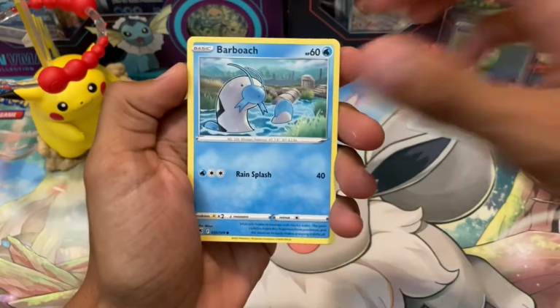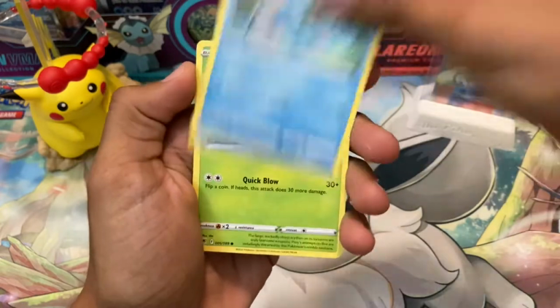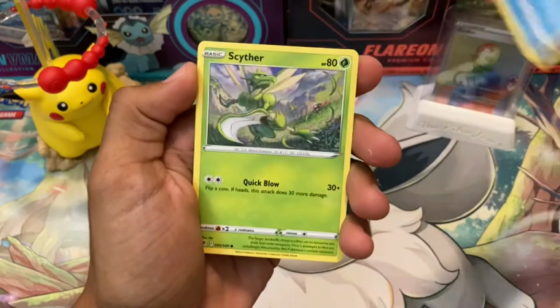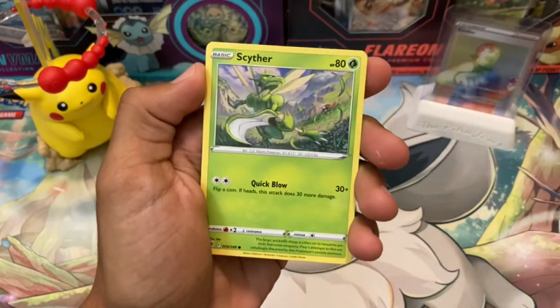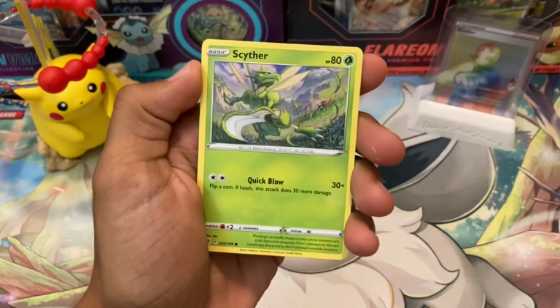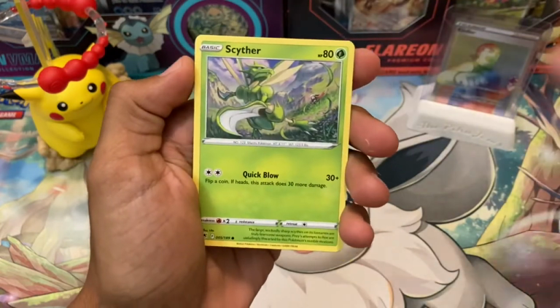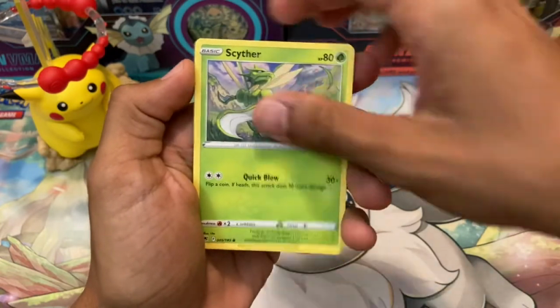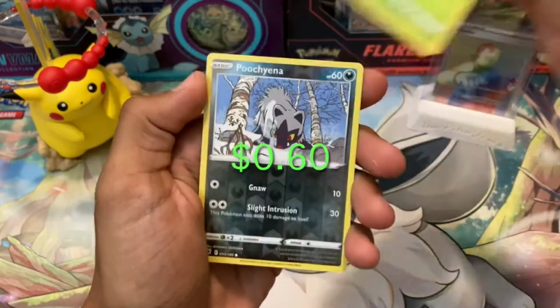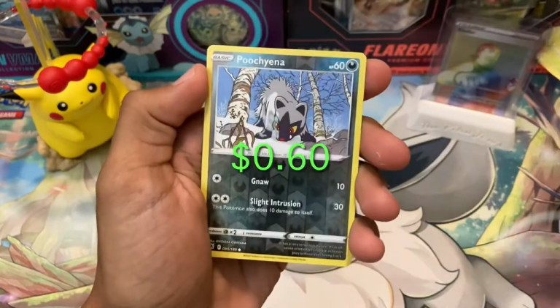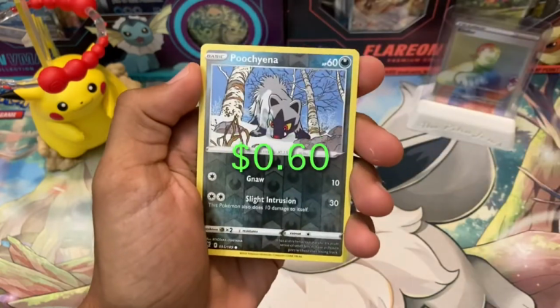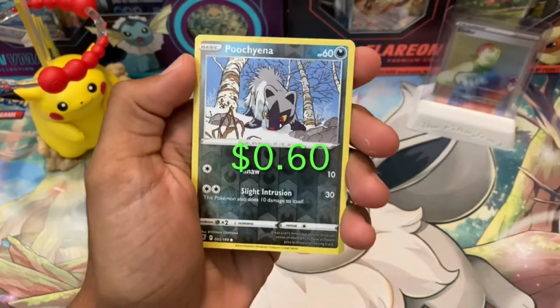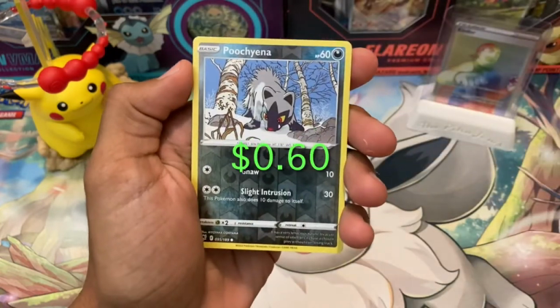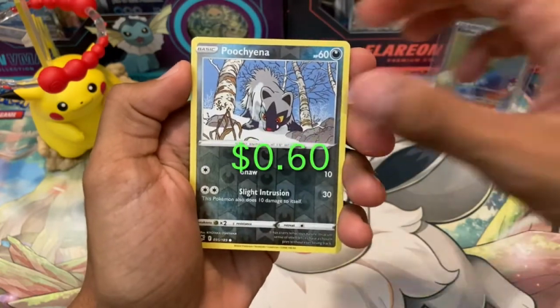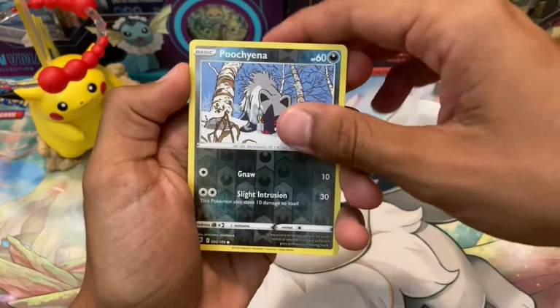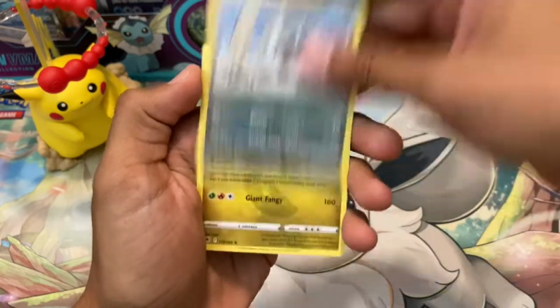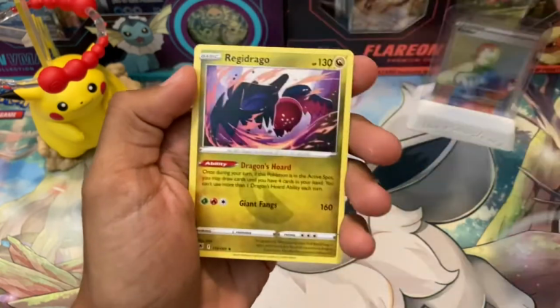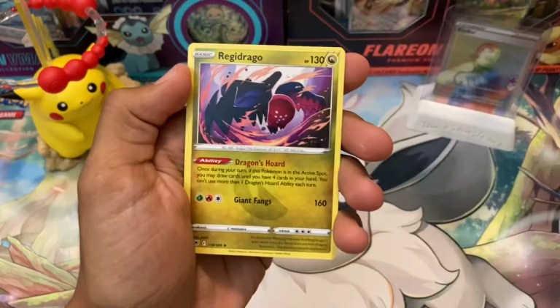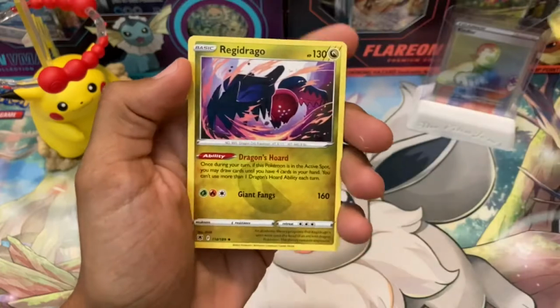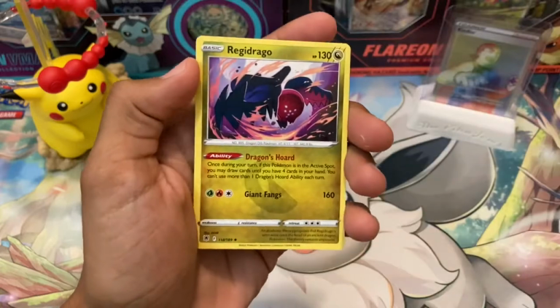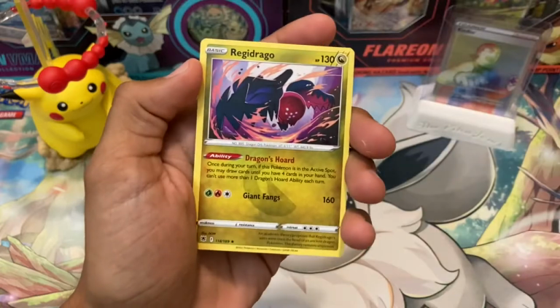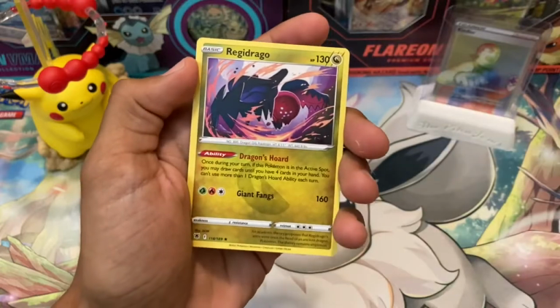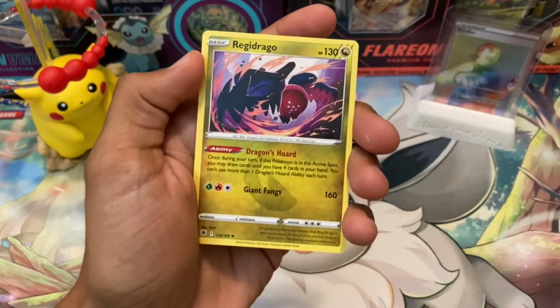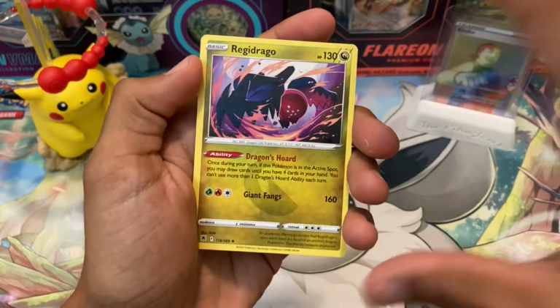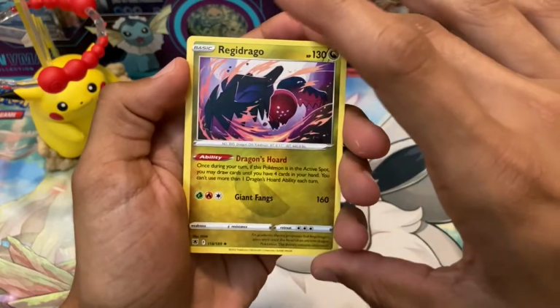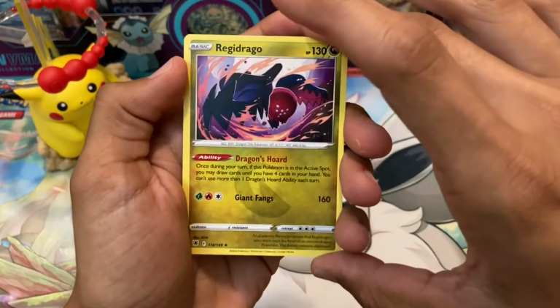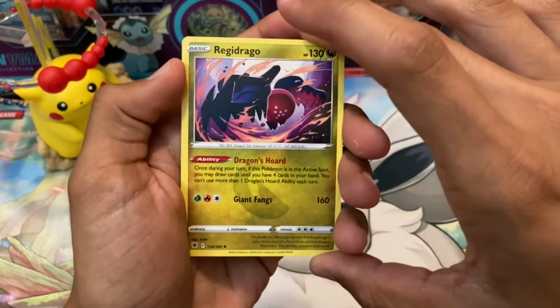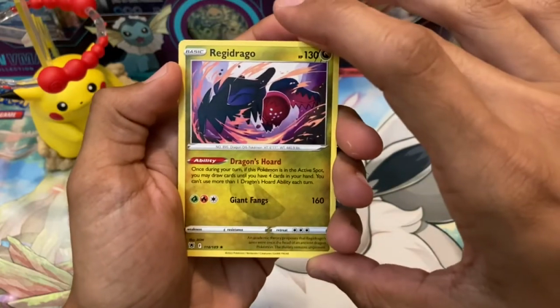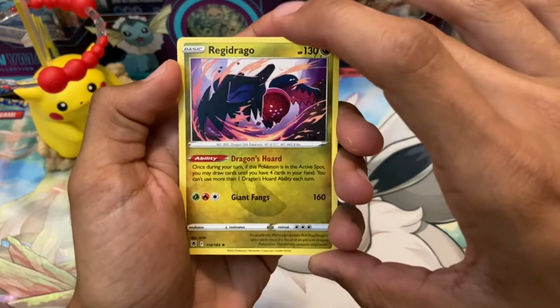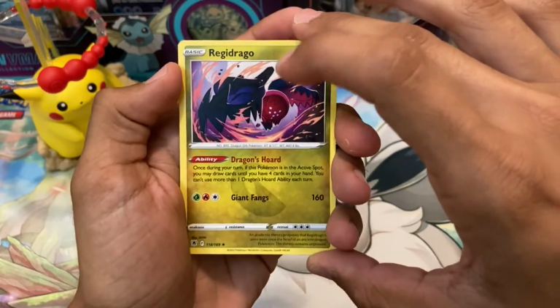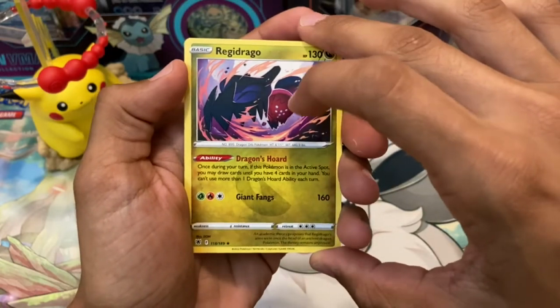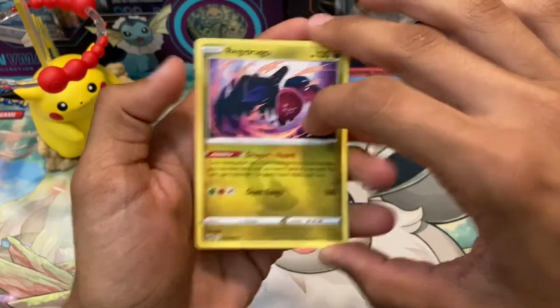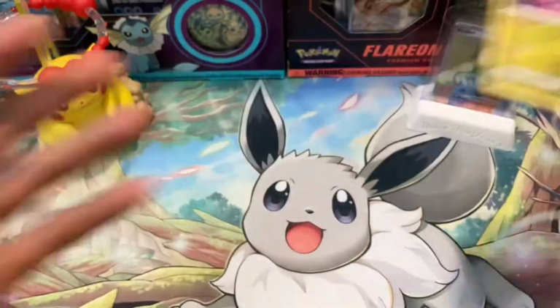Mistrevis, Barboch, Scyther, Pucci Interverse Hollow, and Regidrago Non-Holo. So nothing for that first pack.